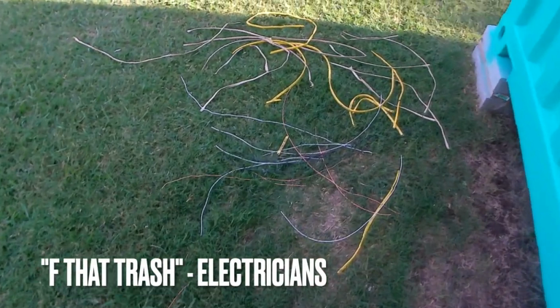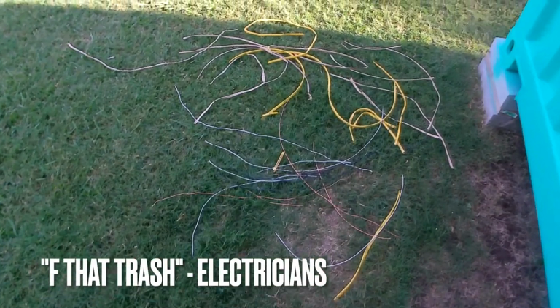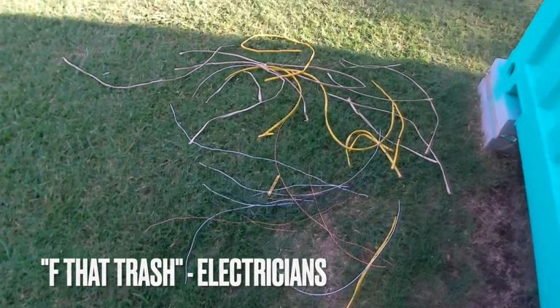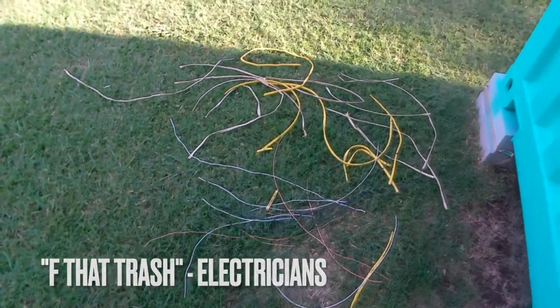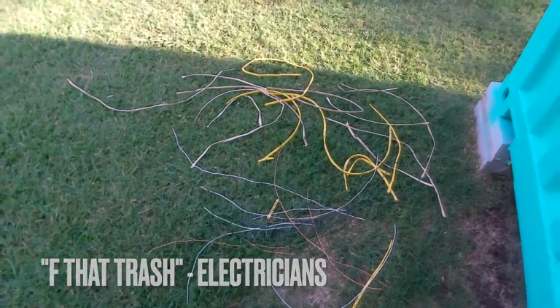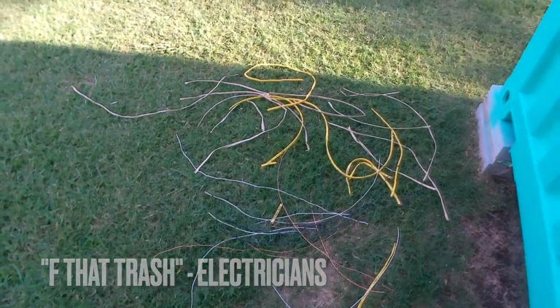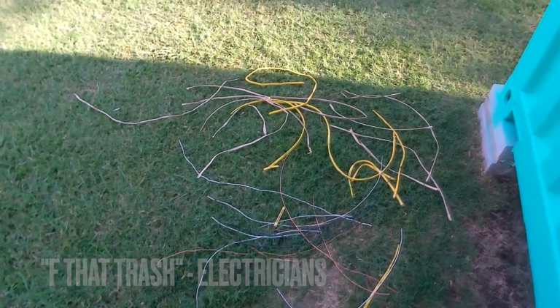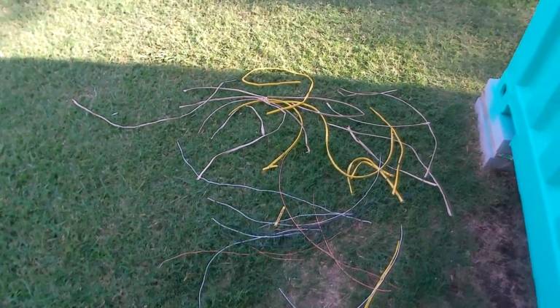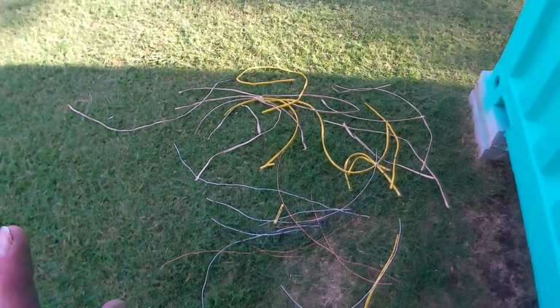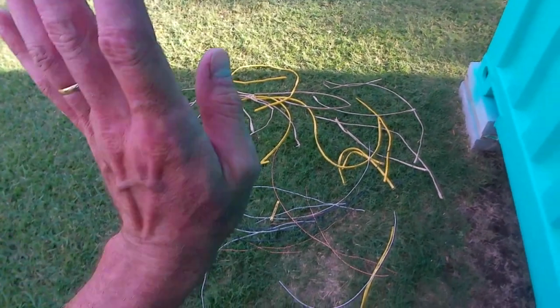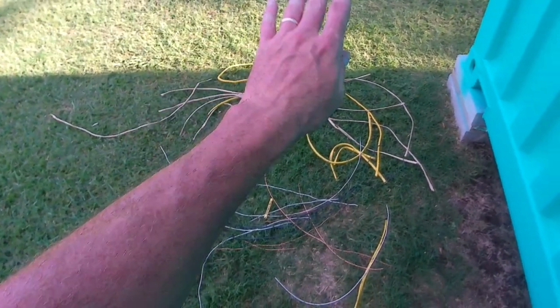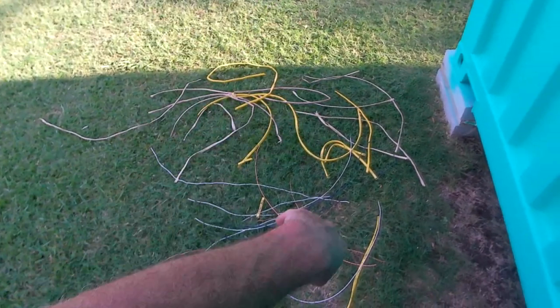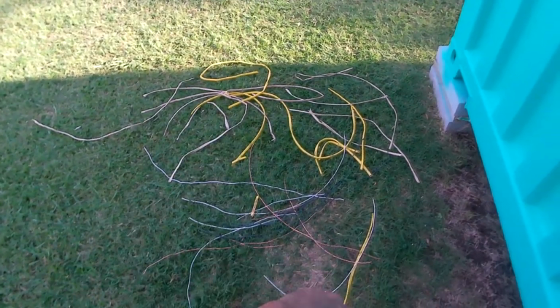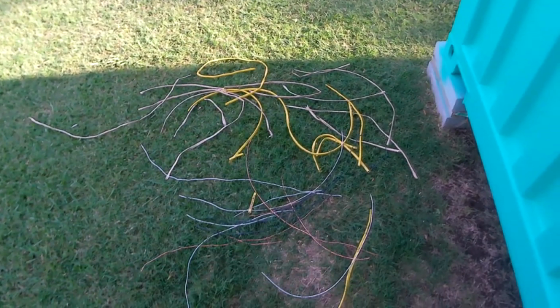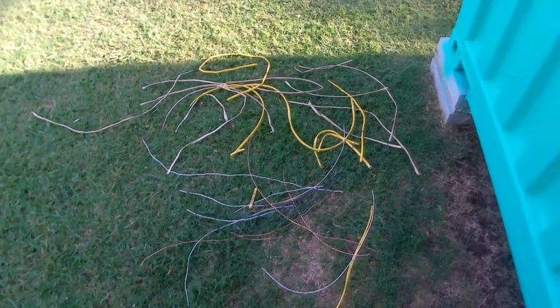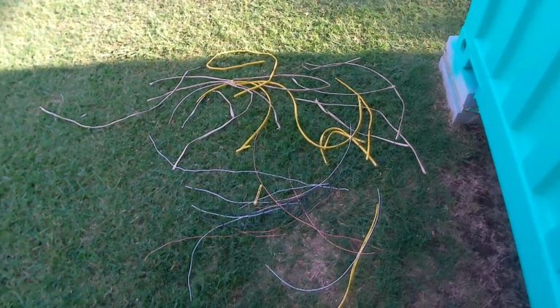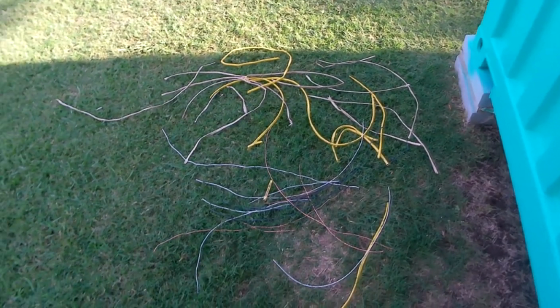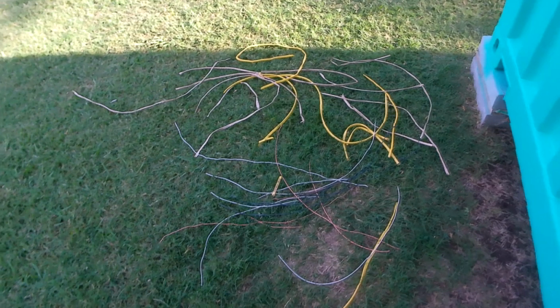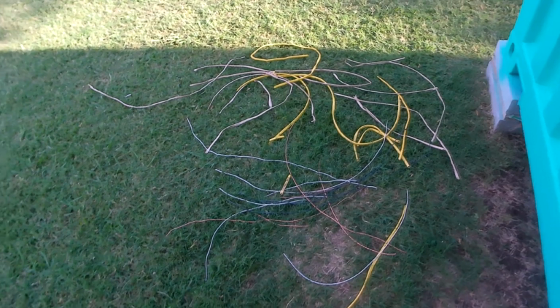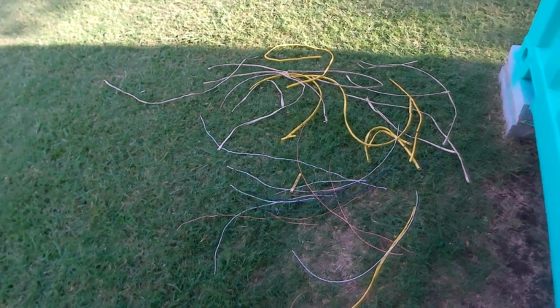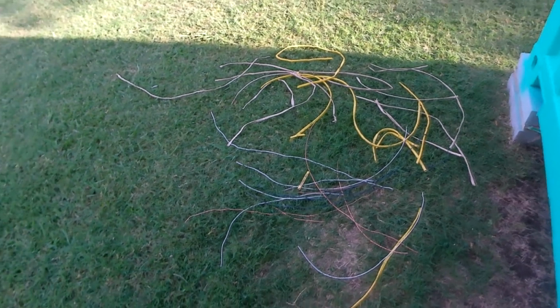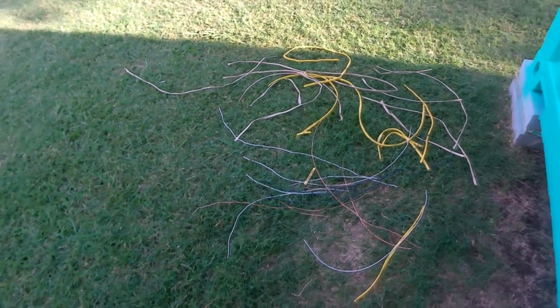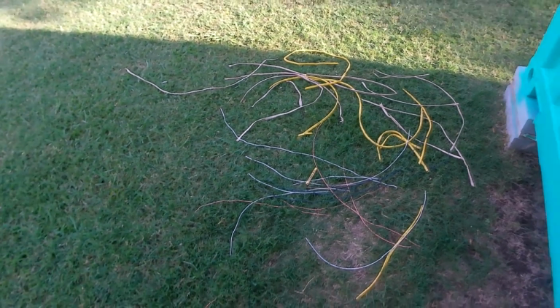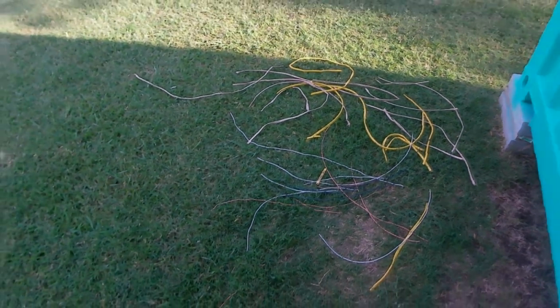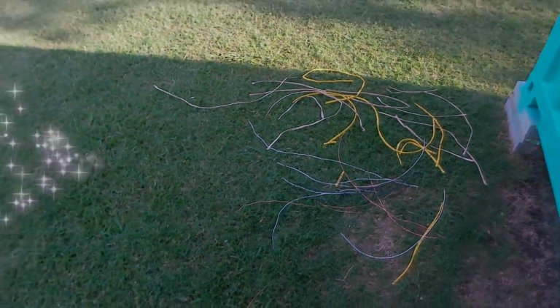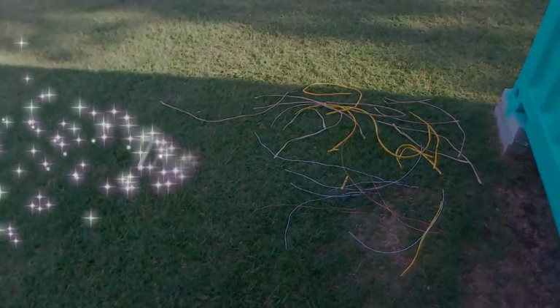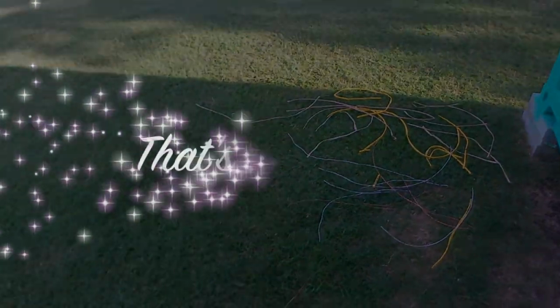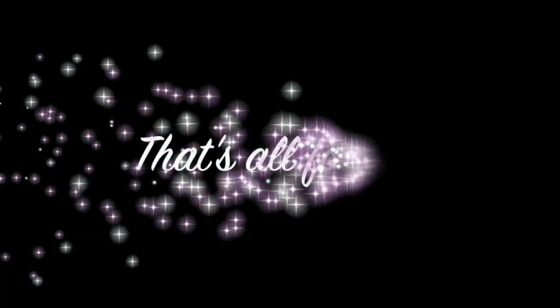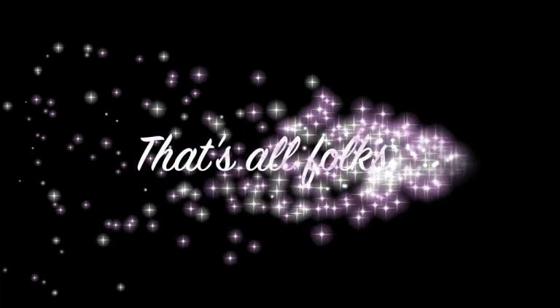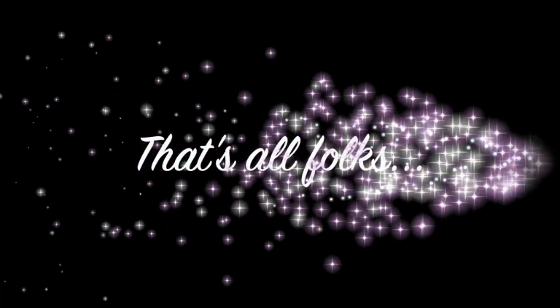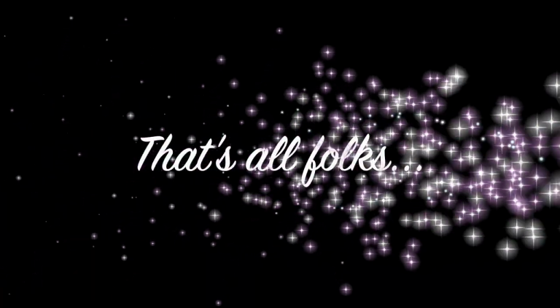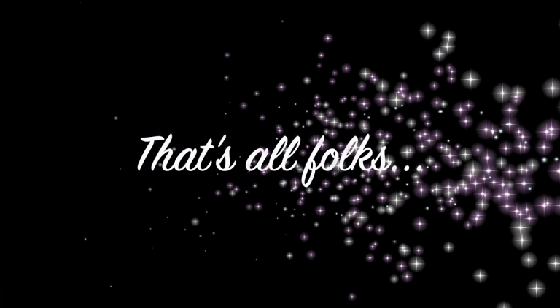Now that I'm an electrician, I don't clean up nothing. There you go — thanks for watching guys, catch you next time.